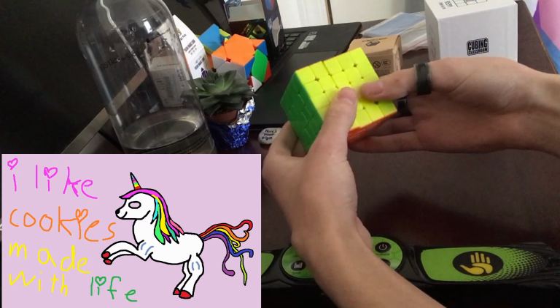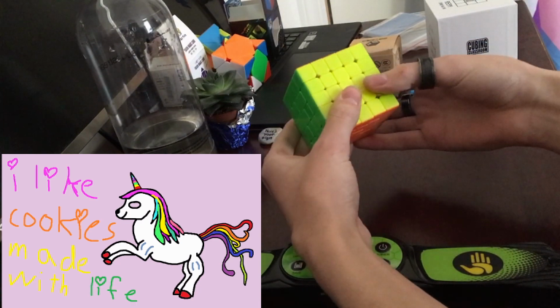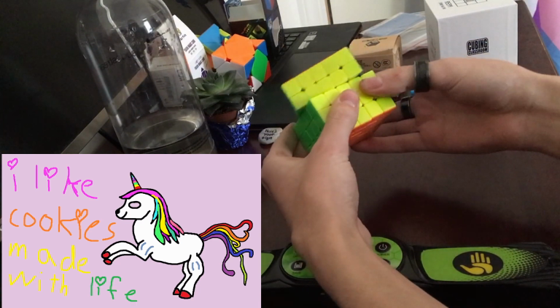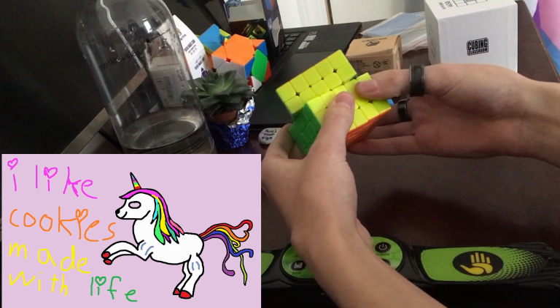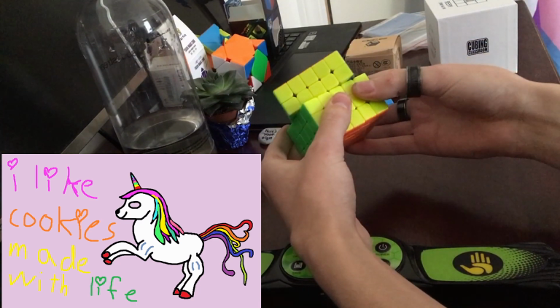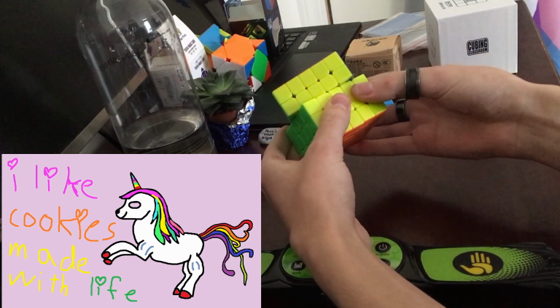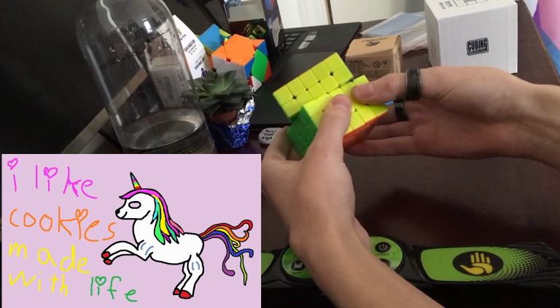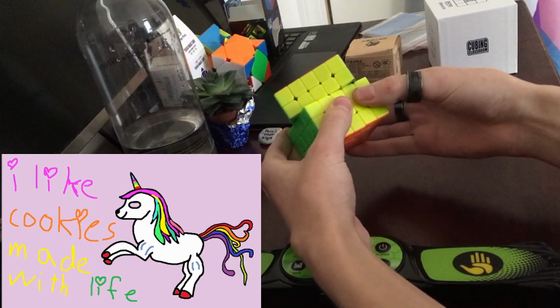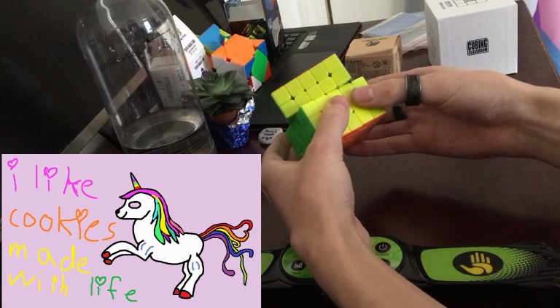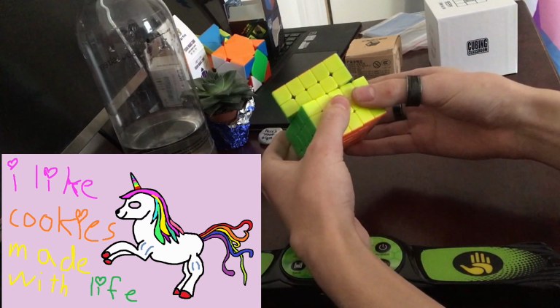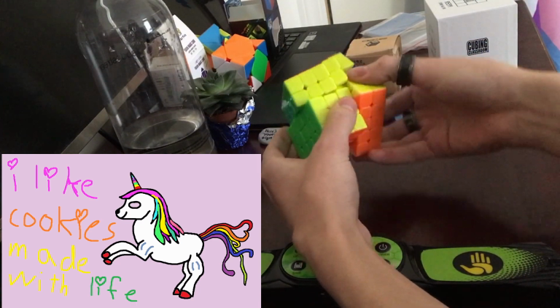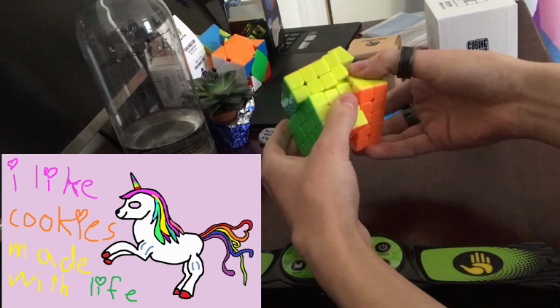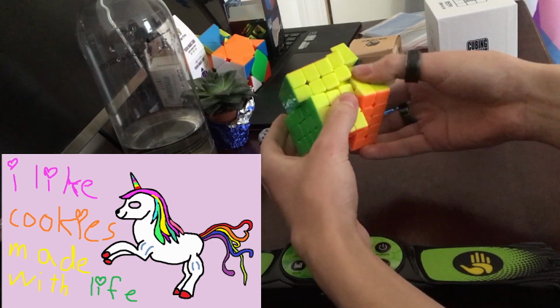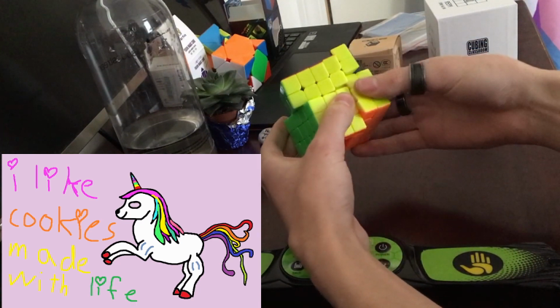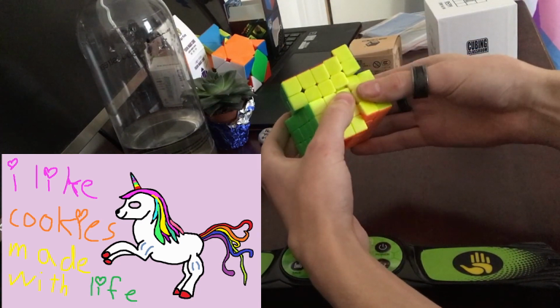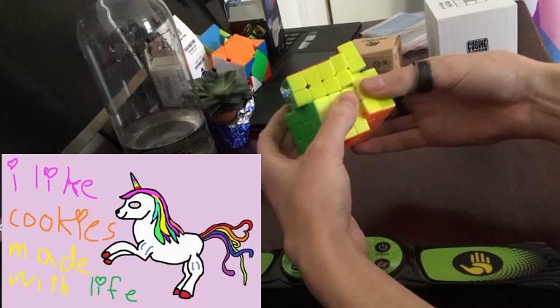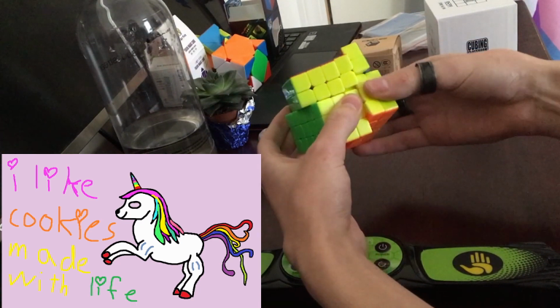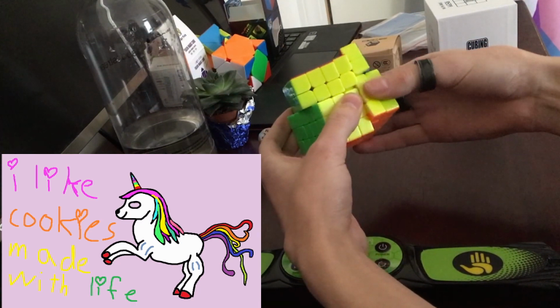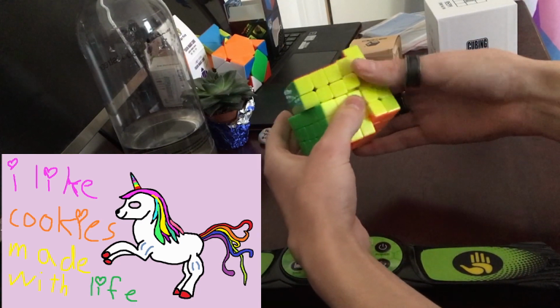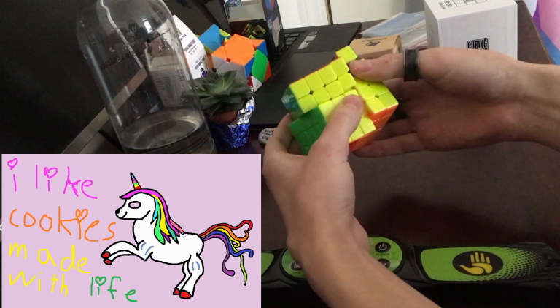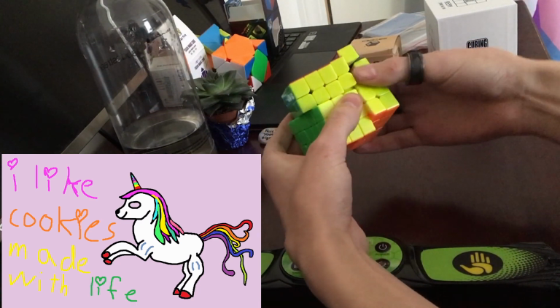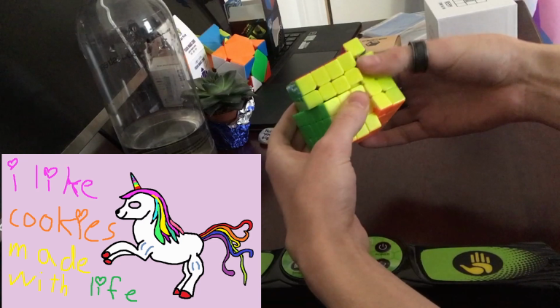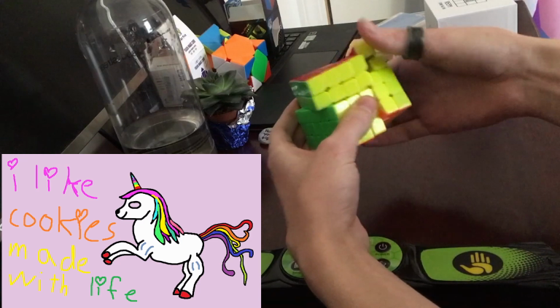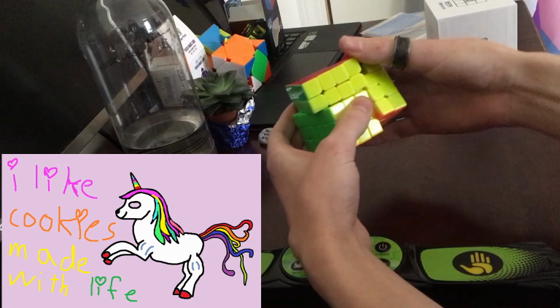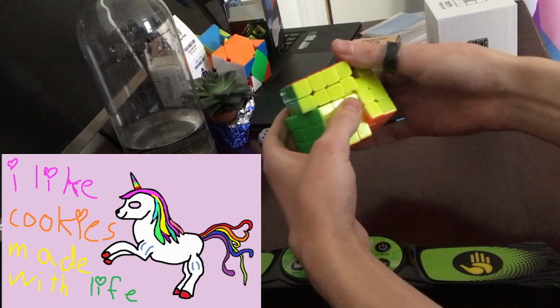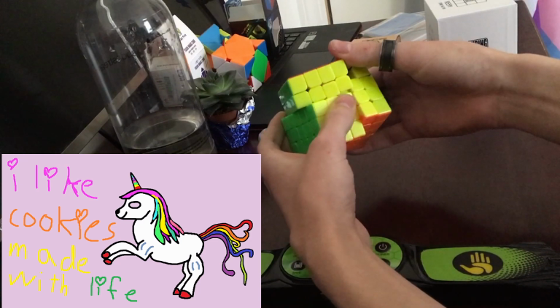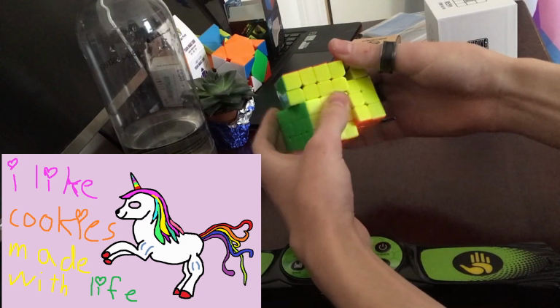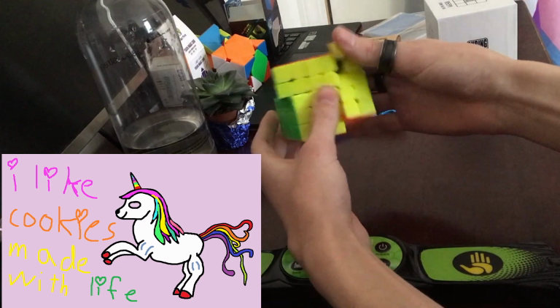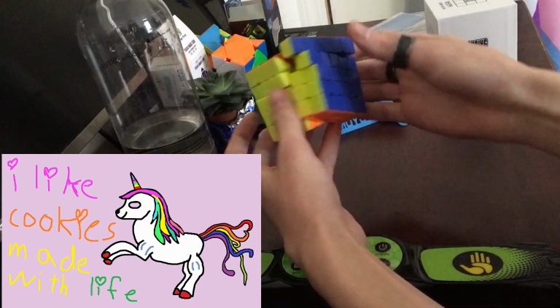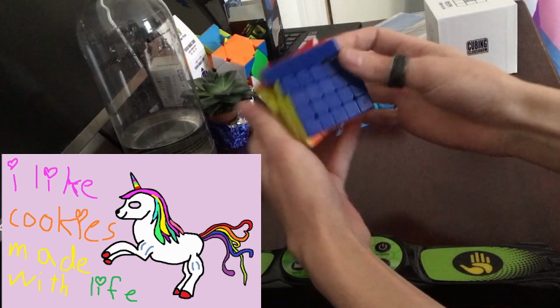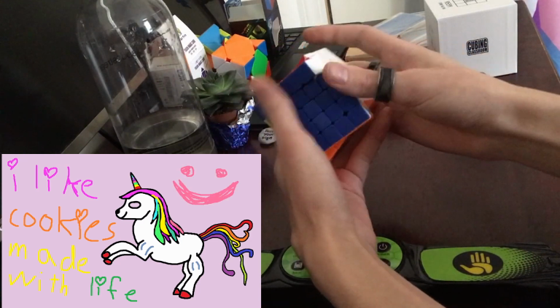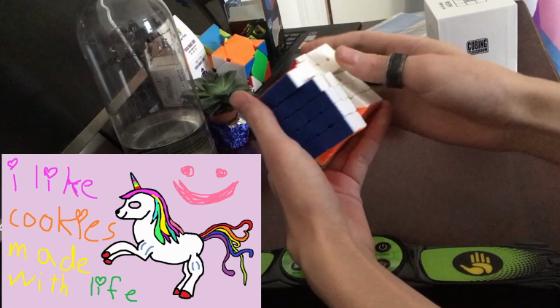Maybe I'll loosen it a tiny bit. Okay, that will break it in. Nice.